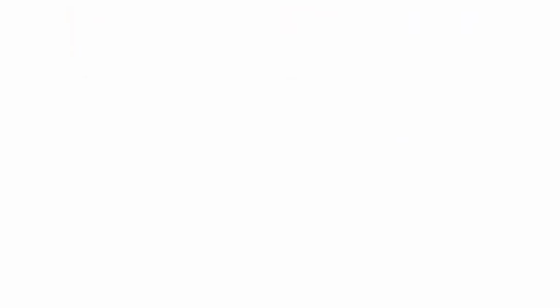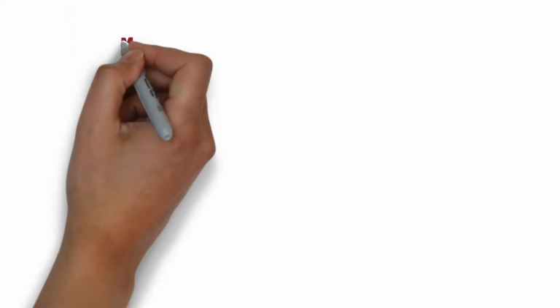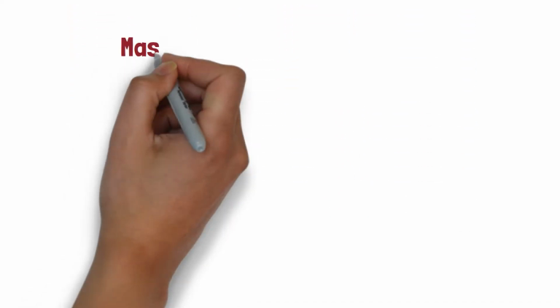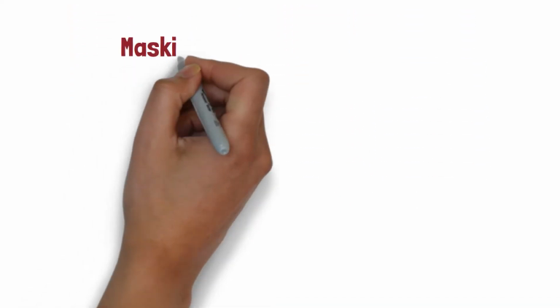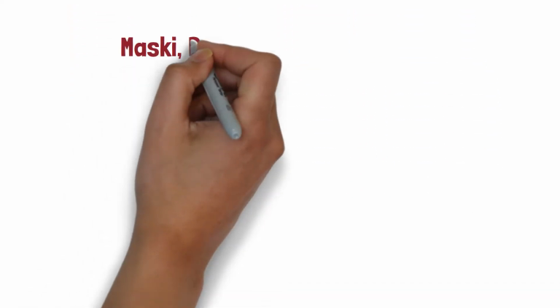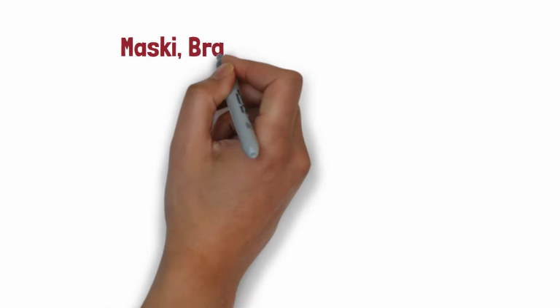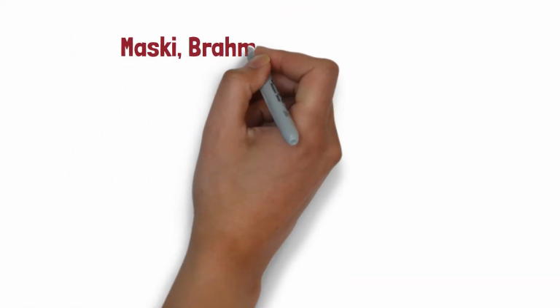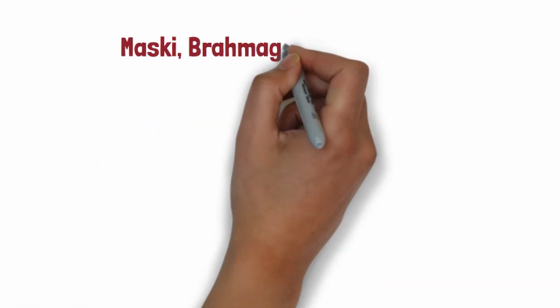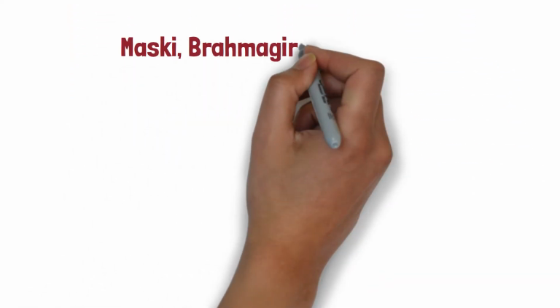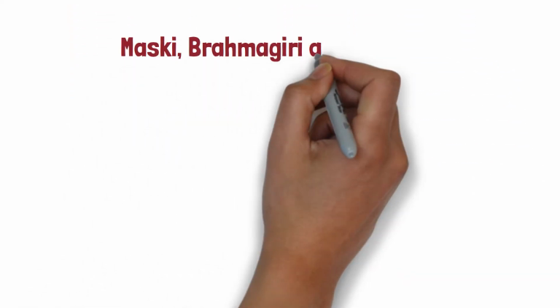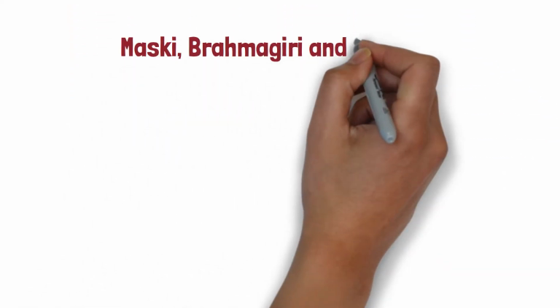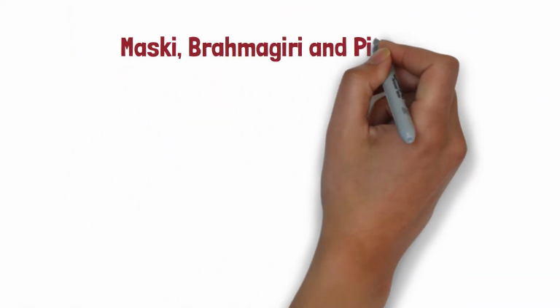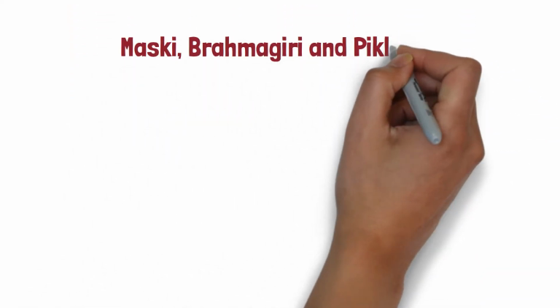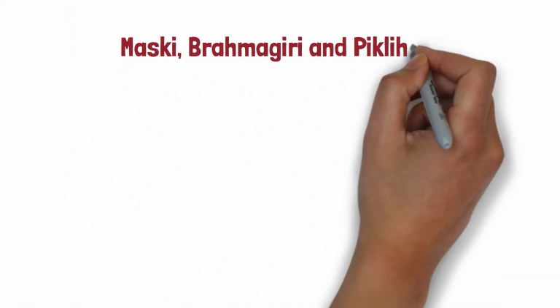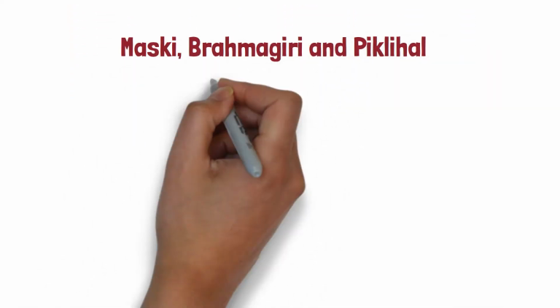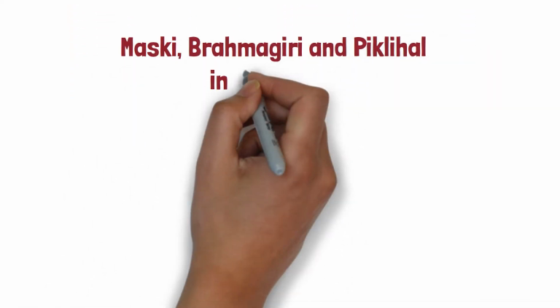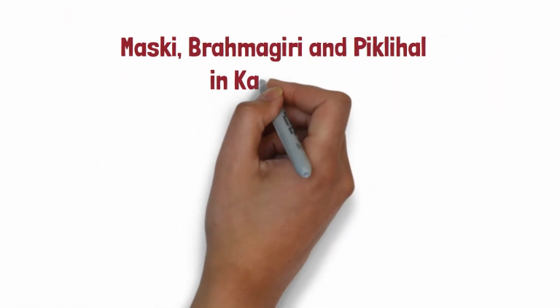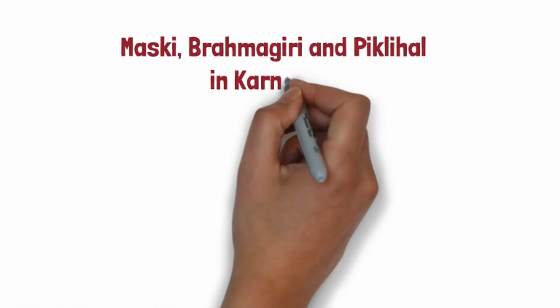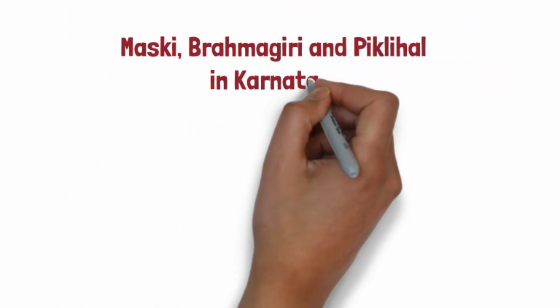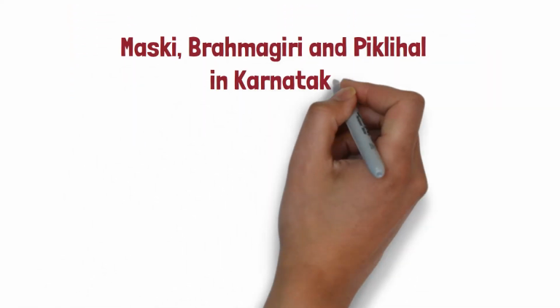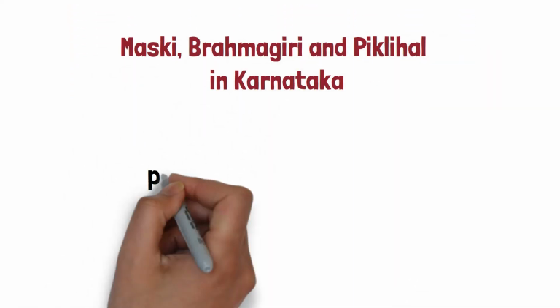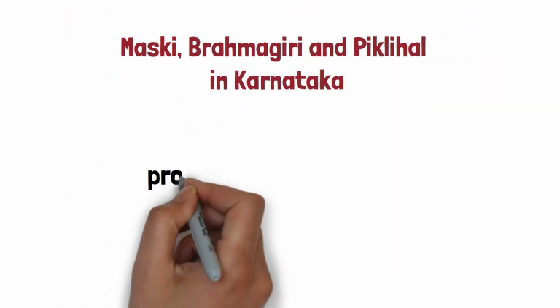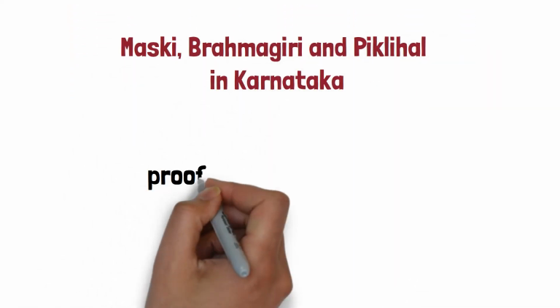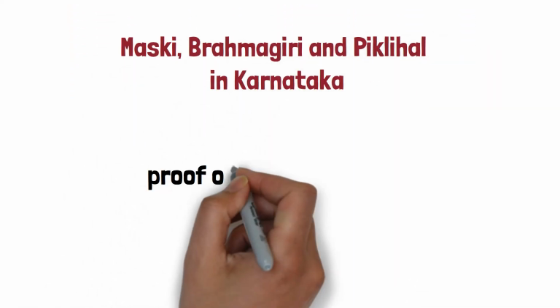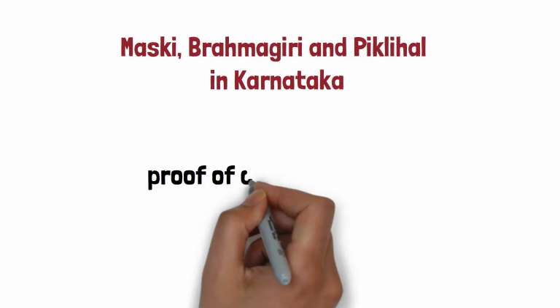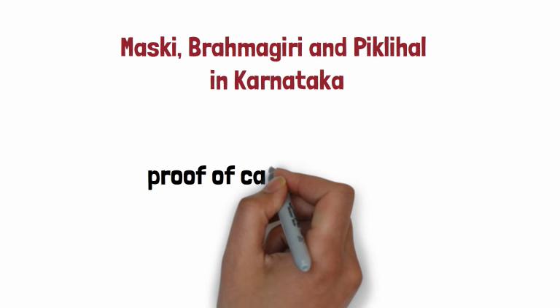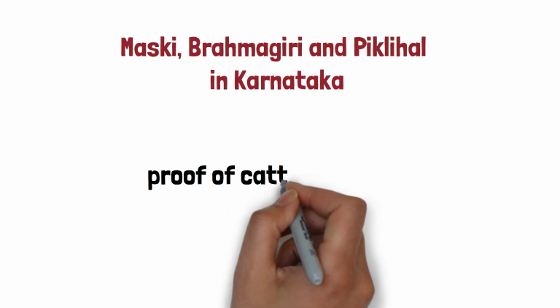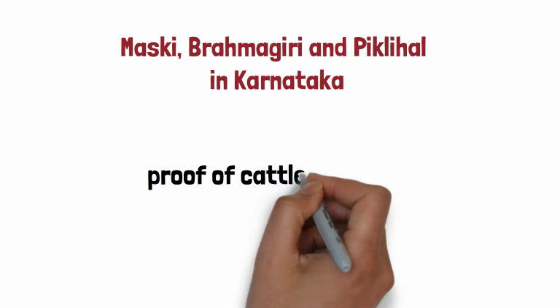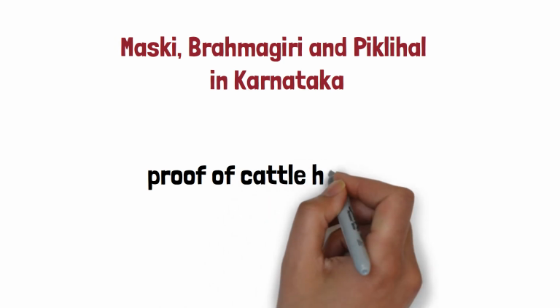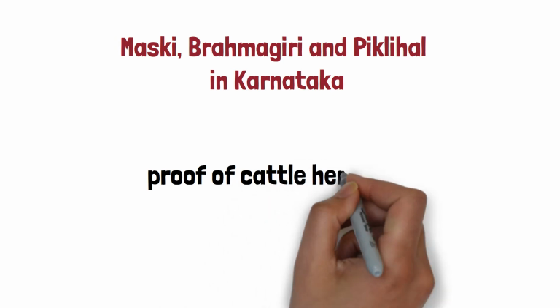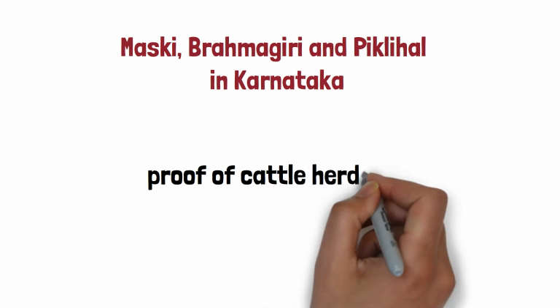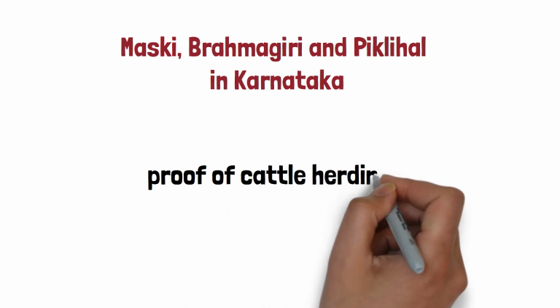Maski, Brahmagiri, and Piklihal had proof of cattle herding.